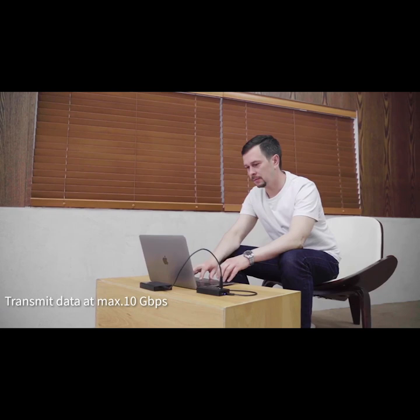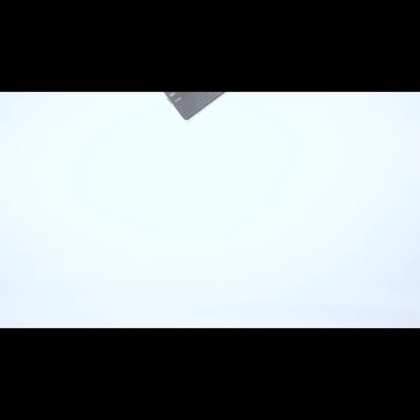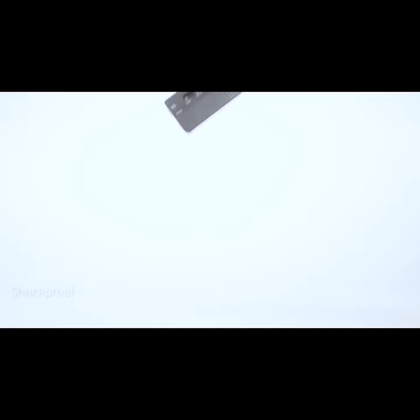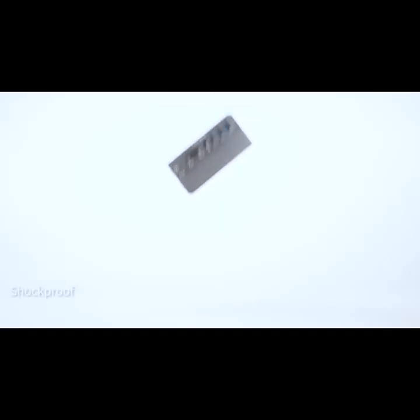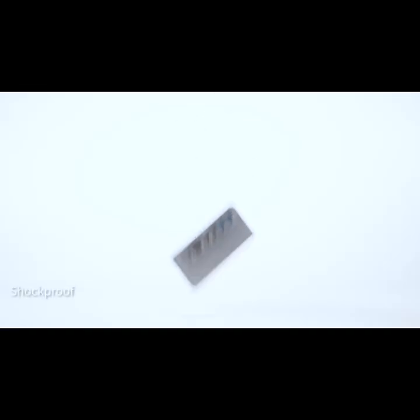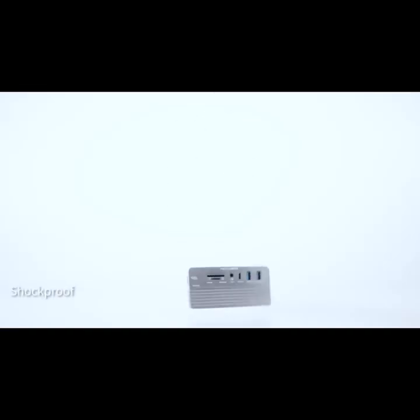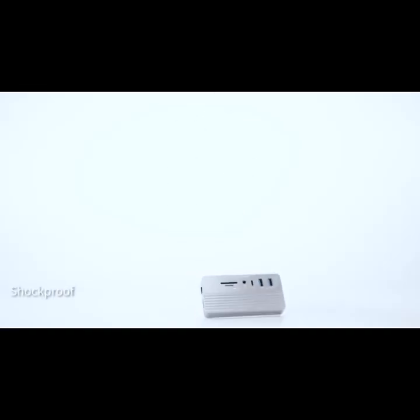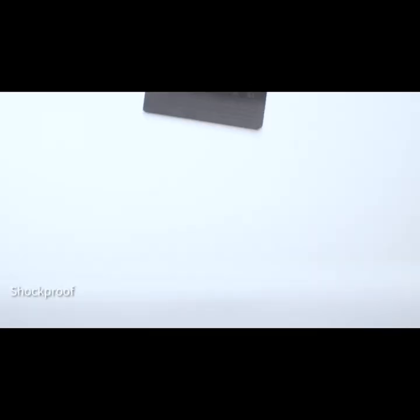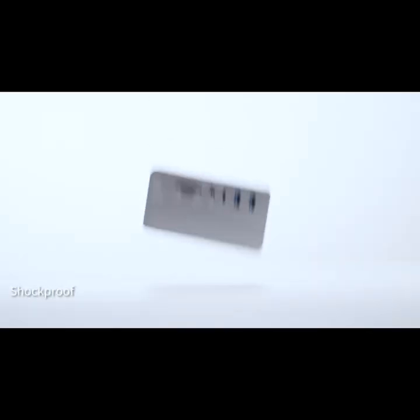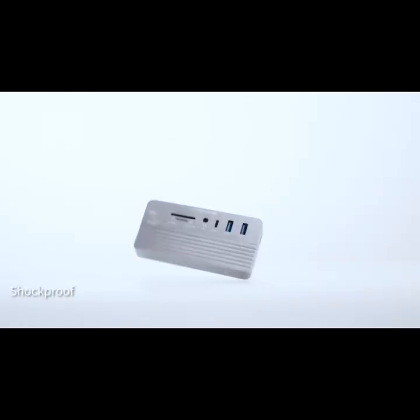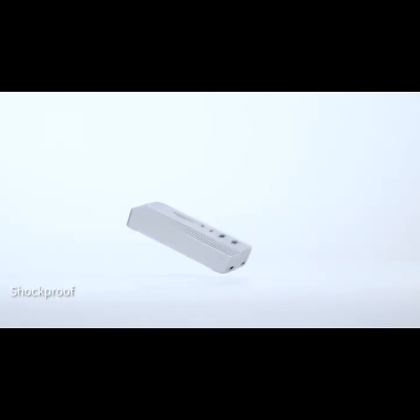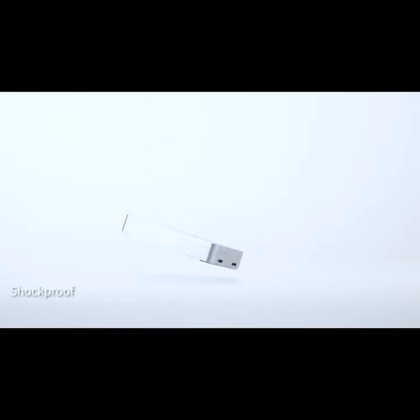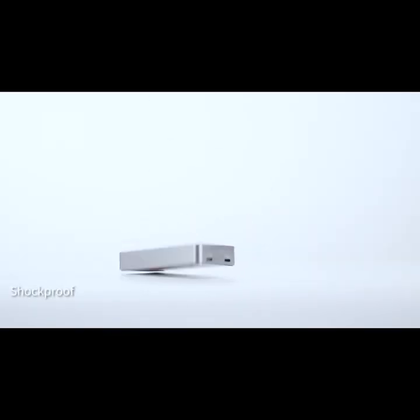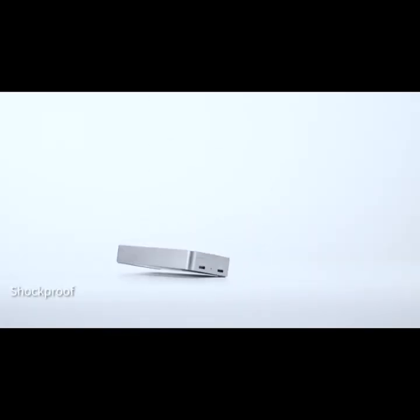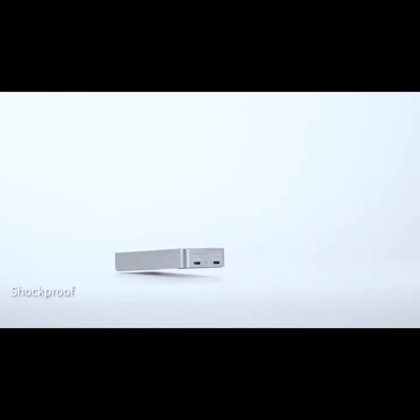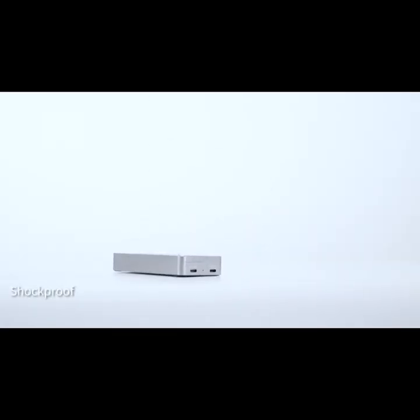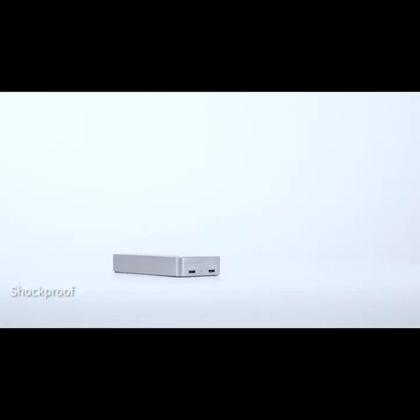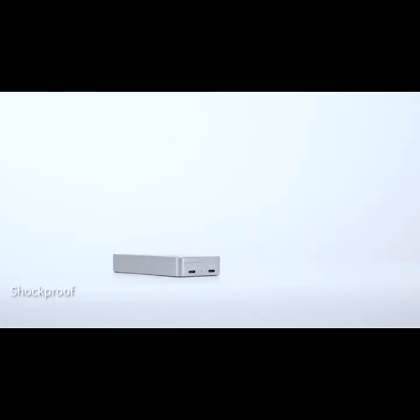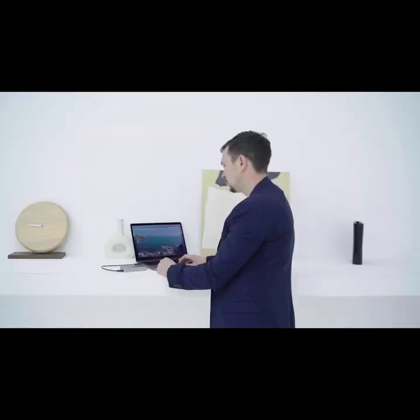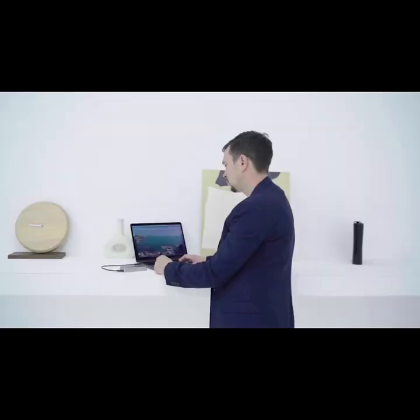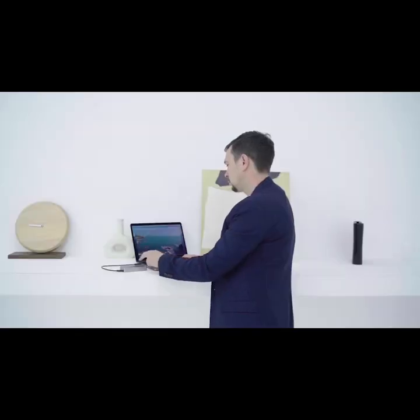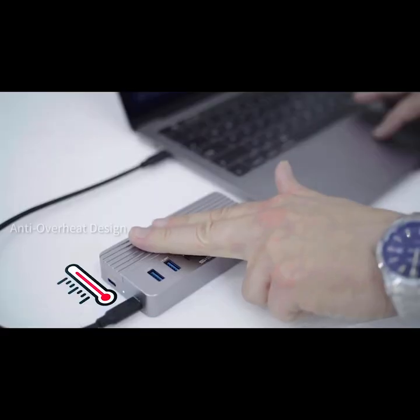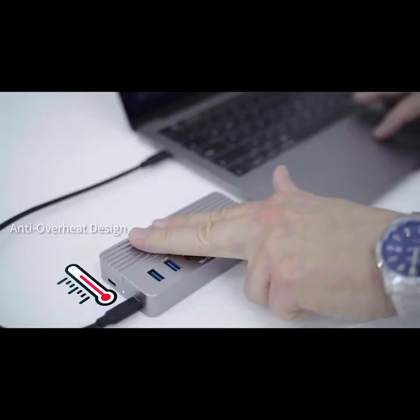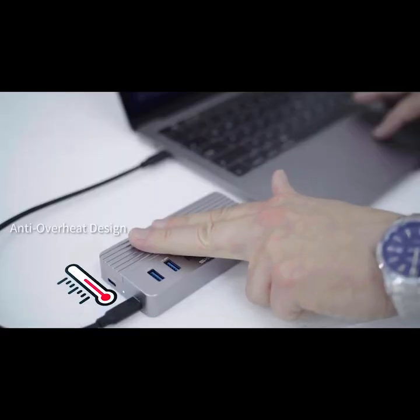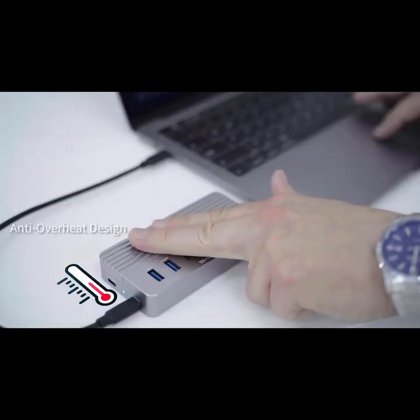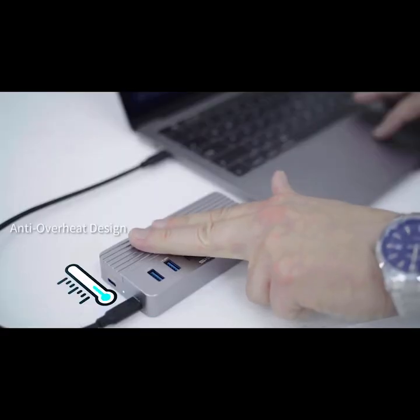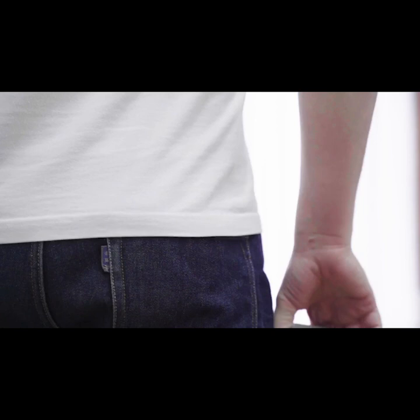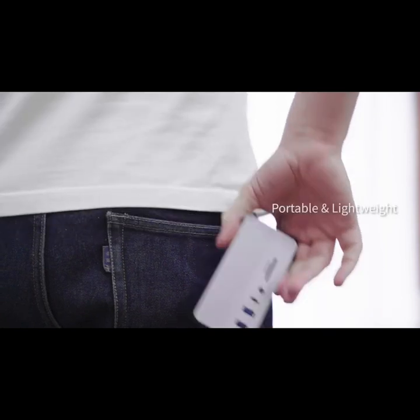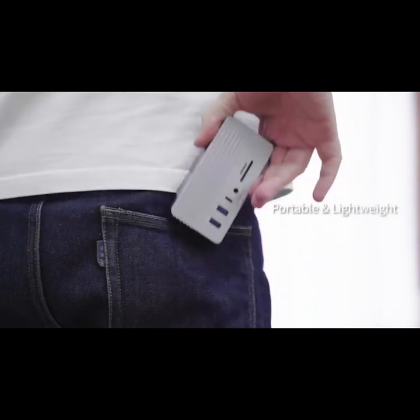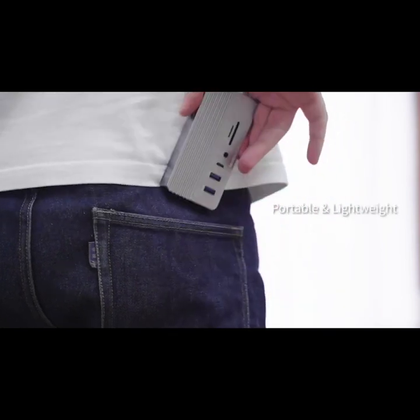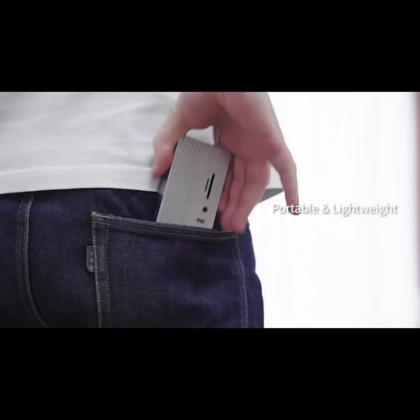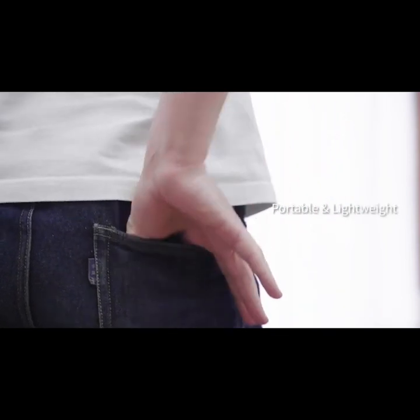Thanks to the aluminum alloy case and the corrugated design, Acusys is committed to protecting your files and hands.